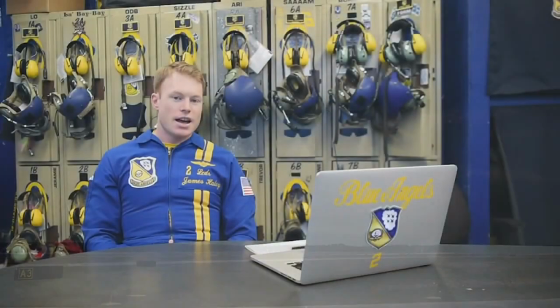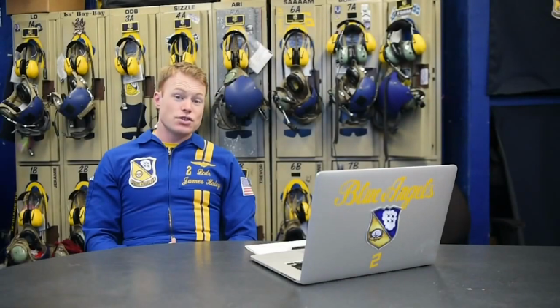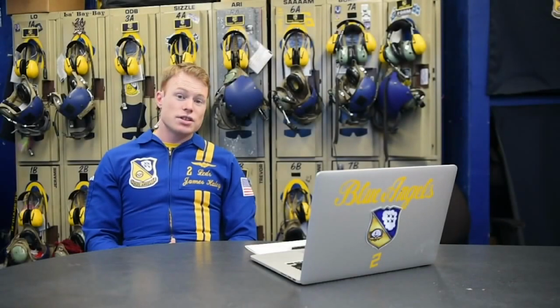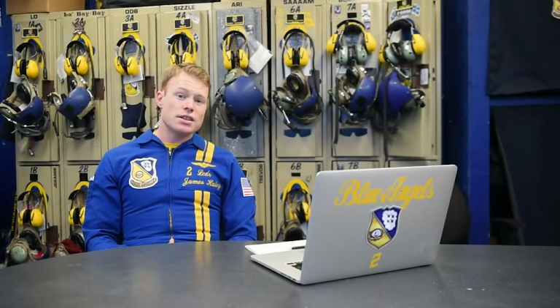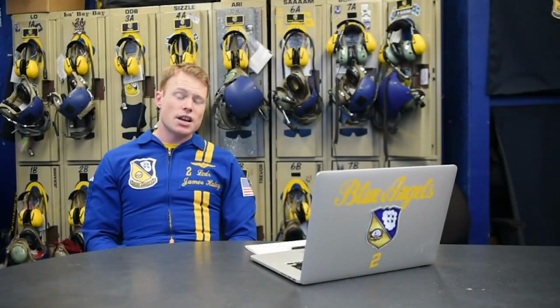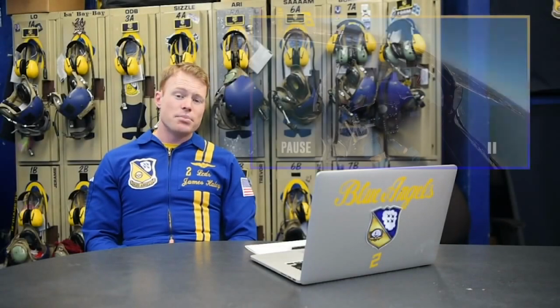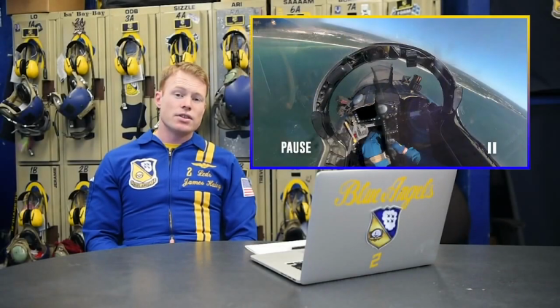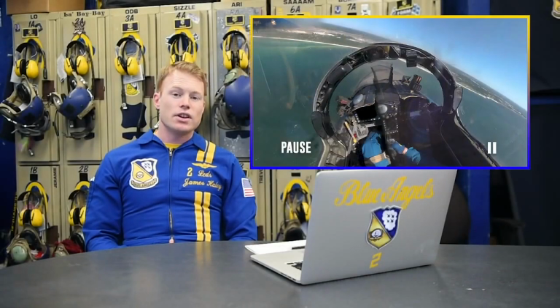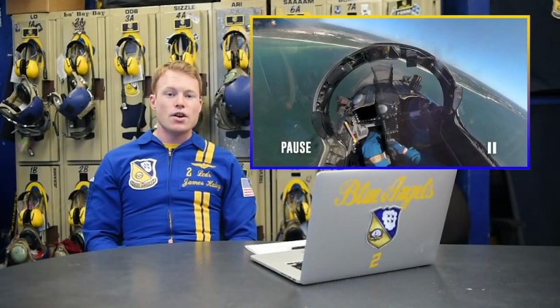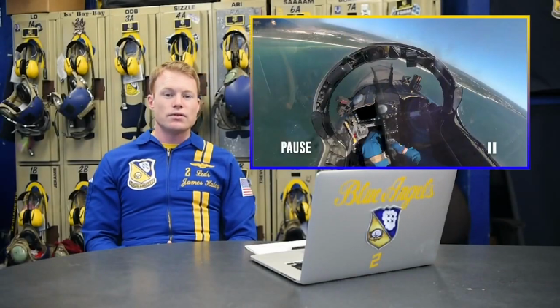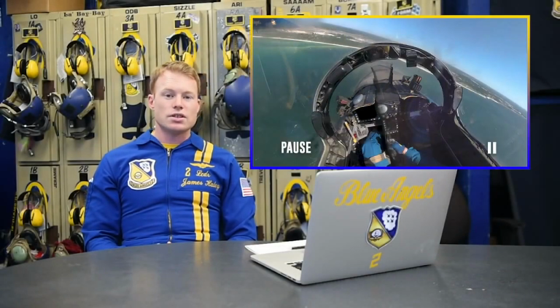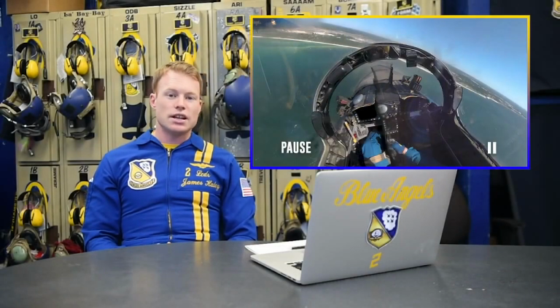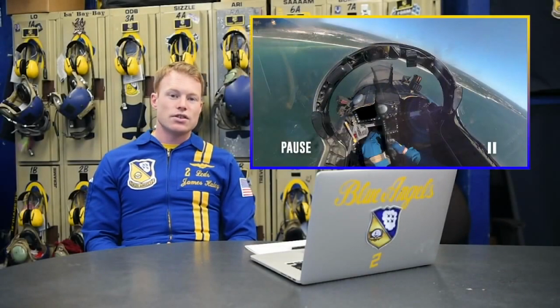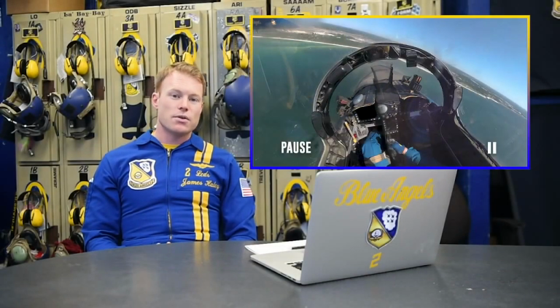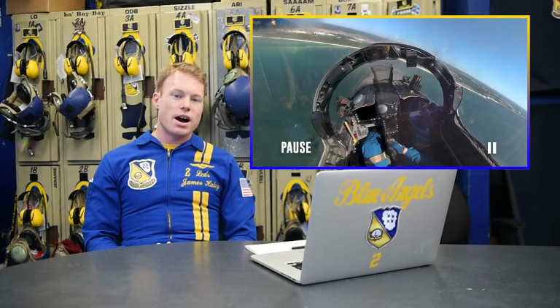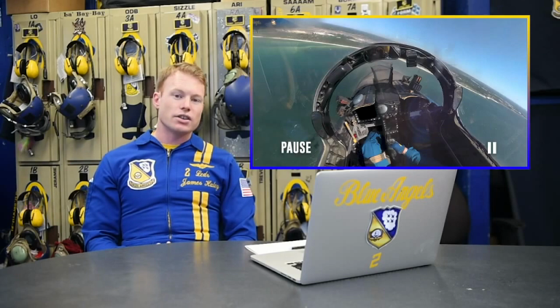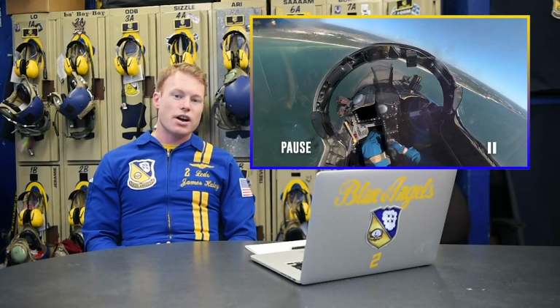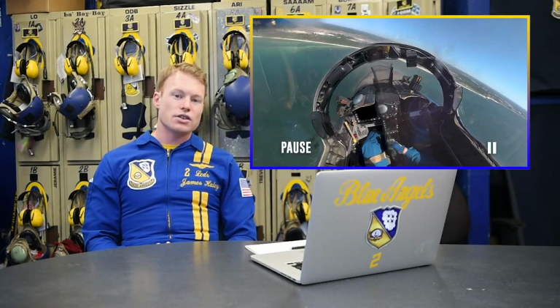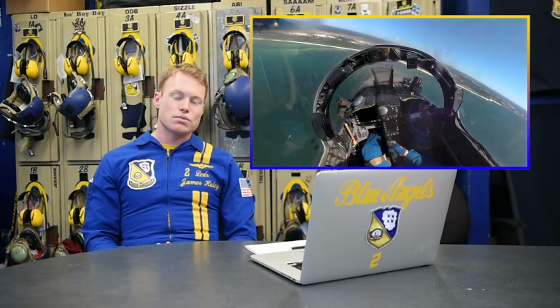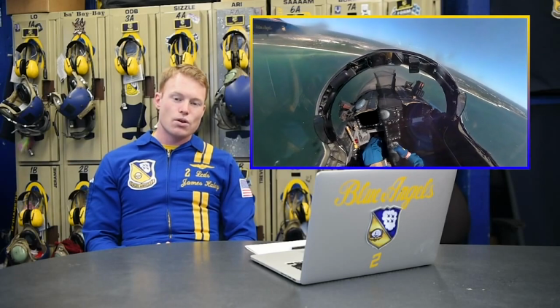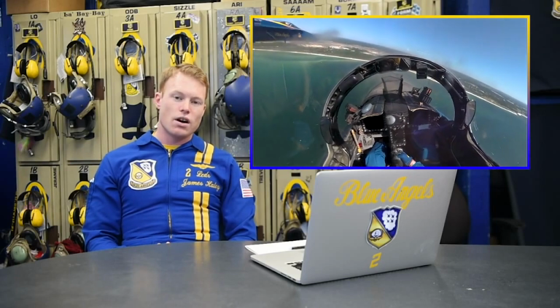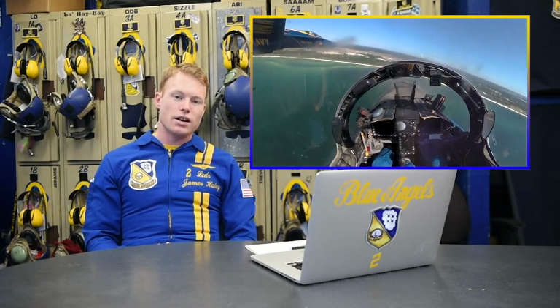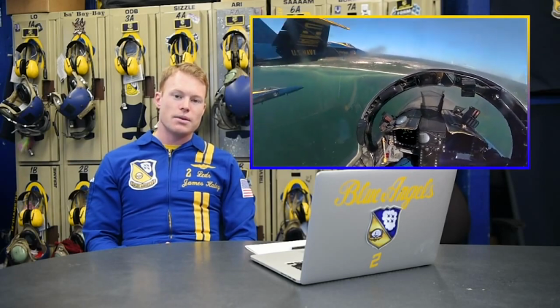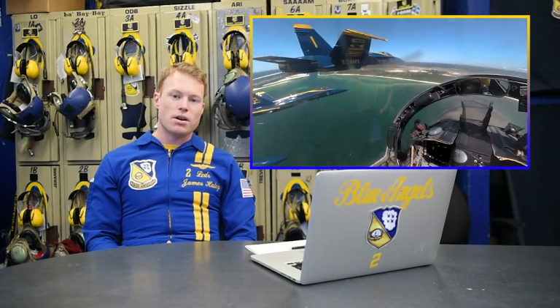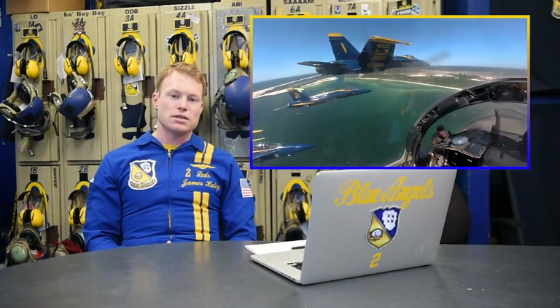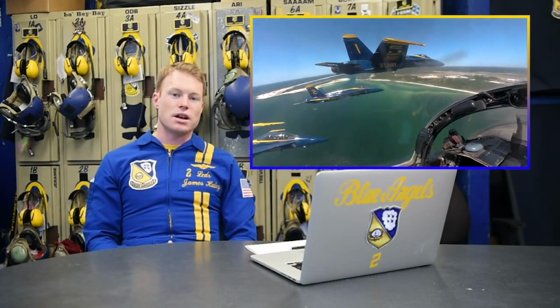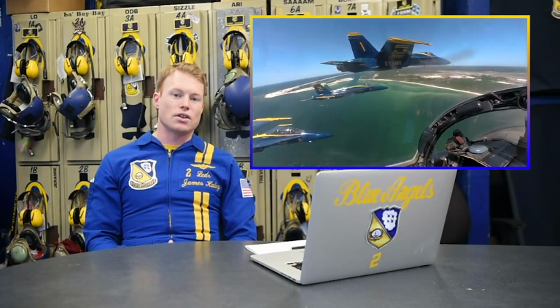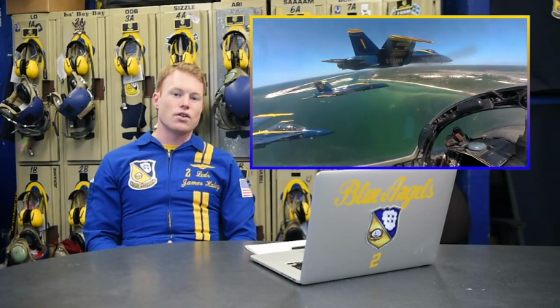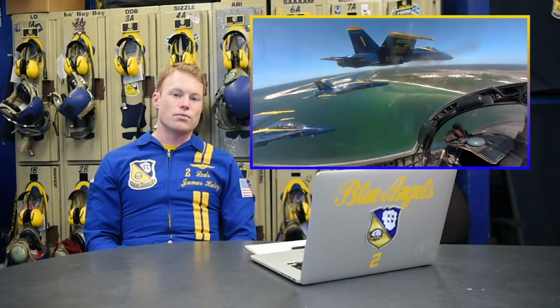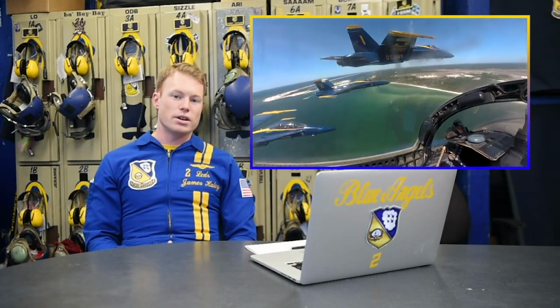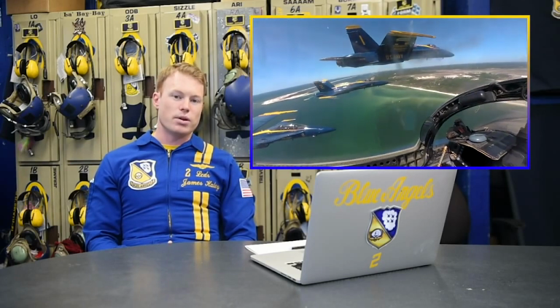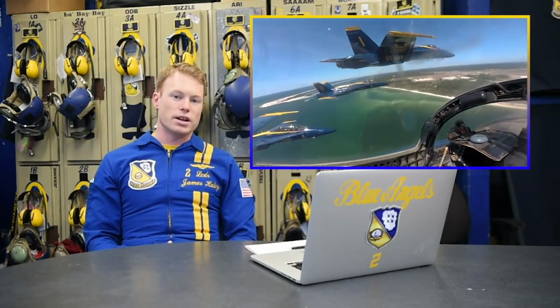As you'll see in the setup here in the video, we've just entered from behind the crowd, smoke on, and boss is about to call the ready break.